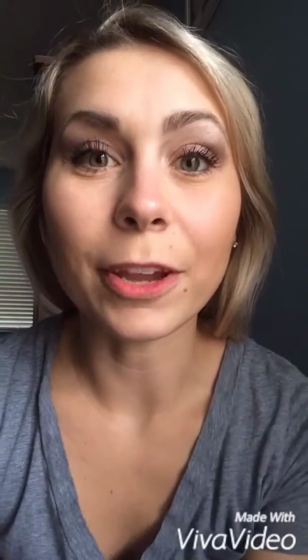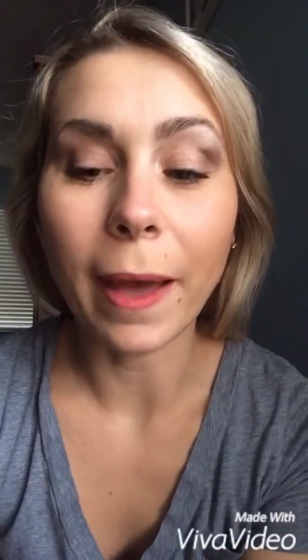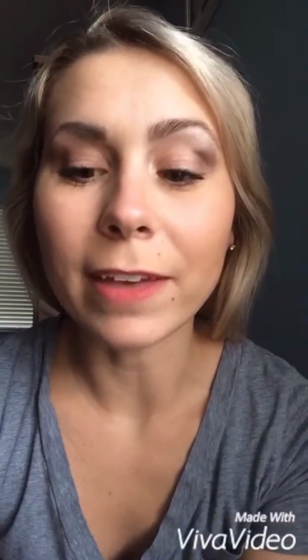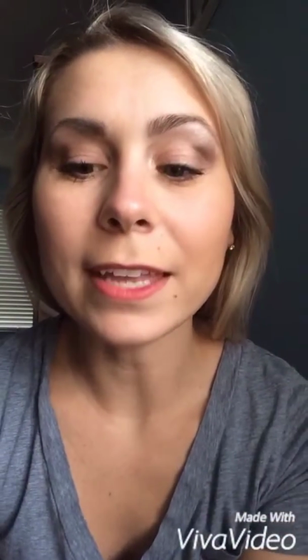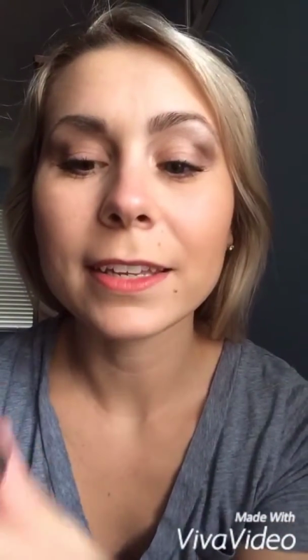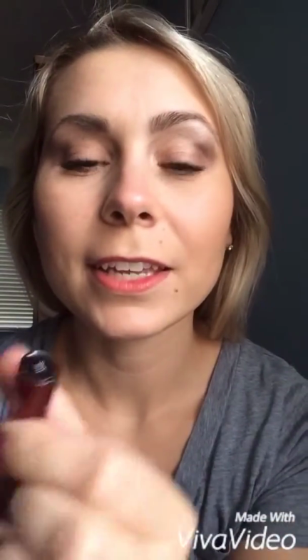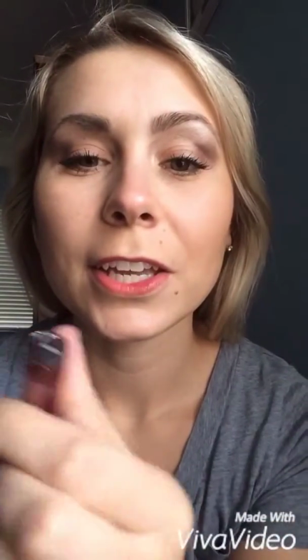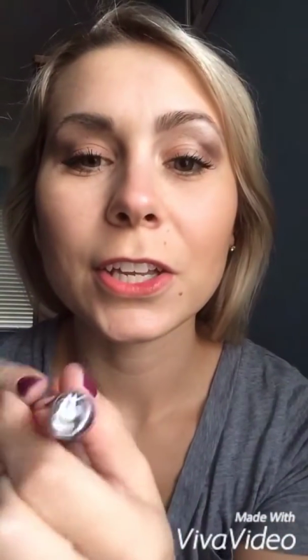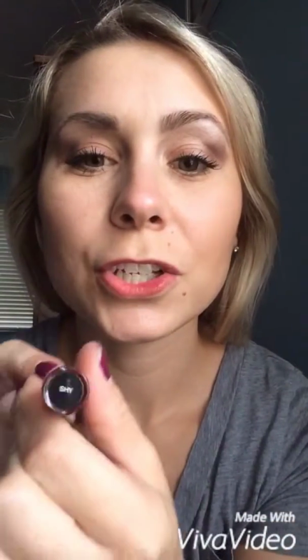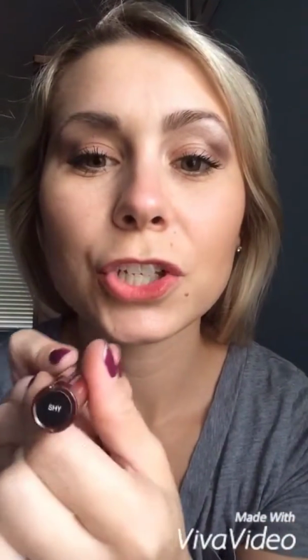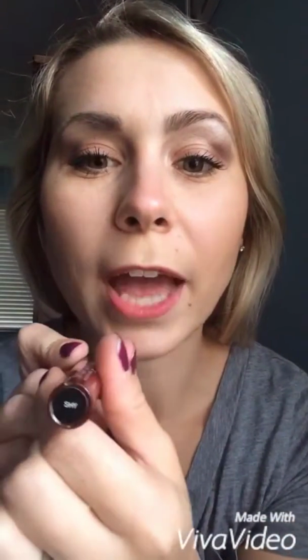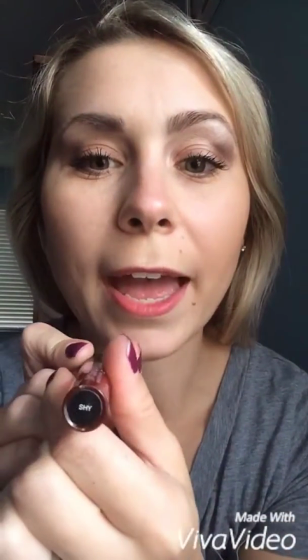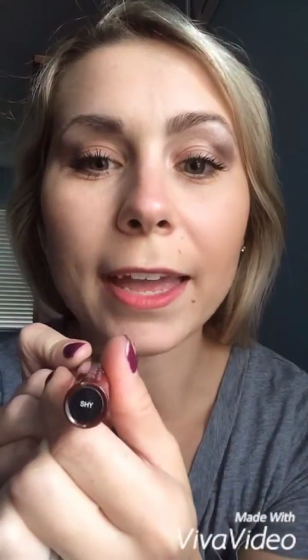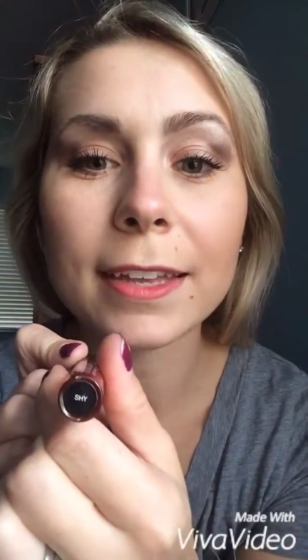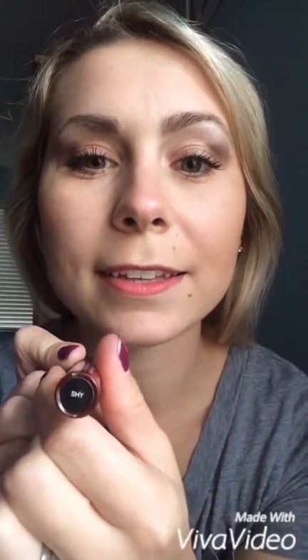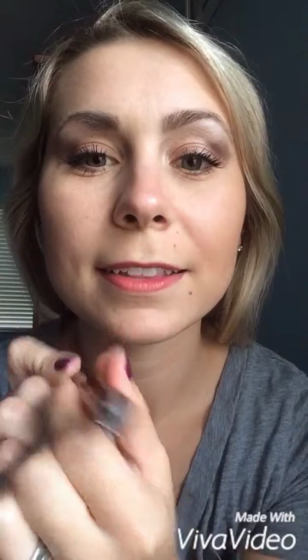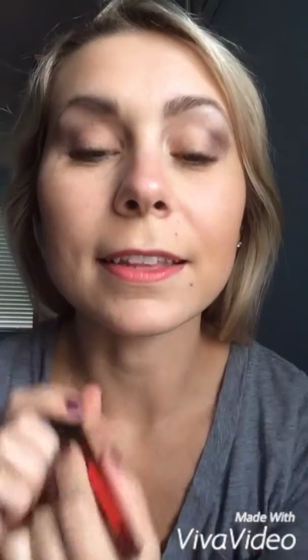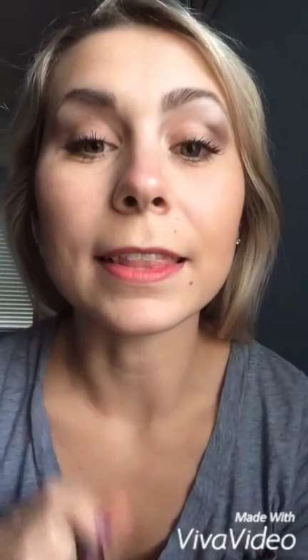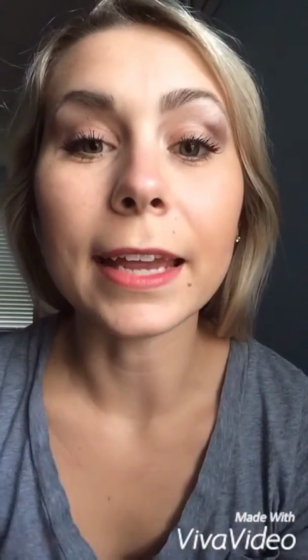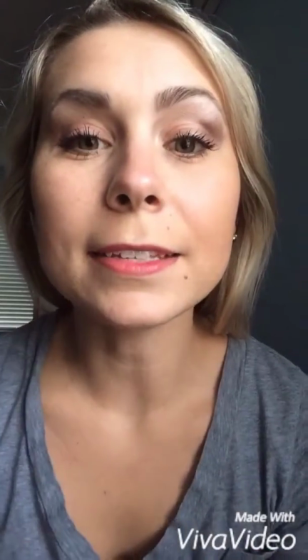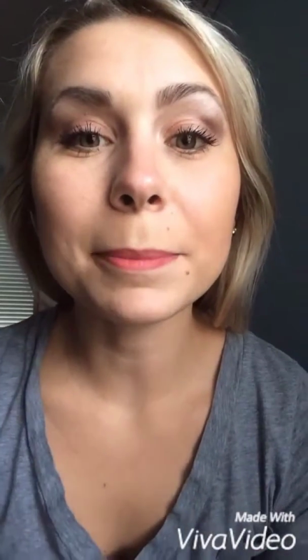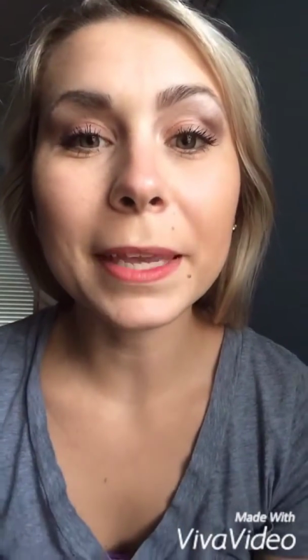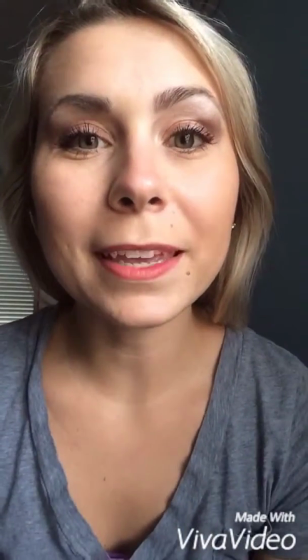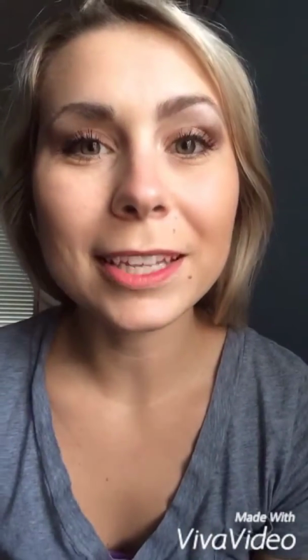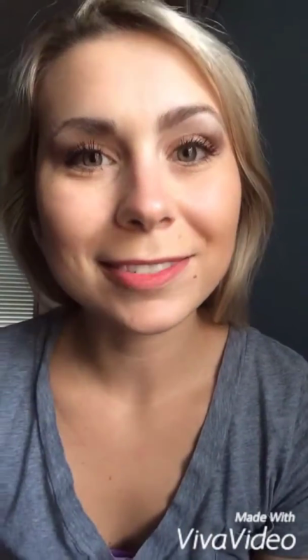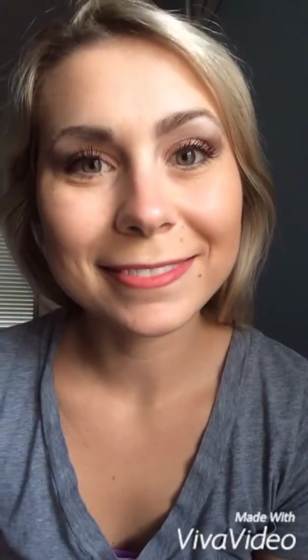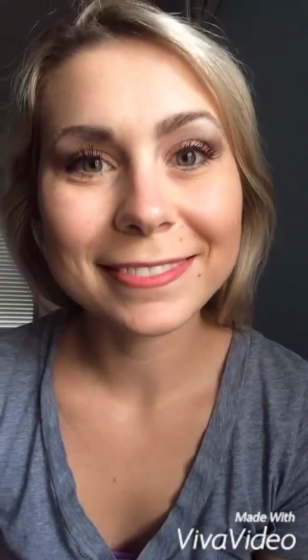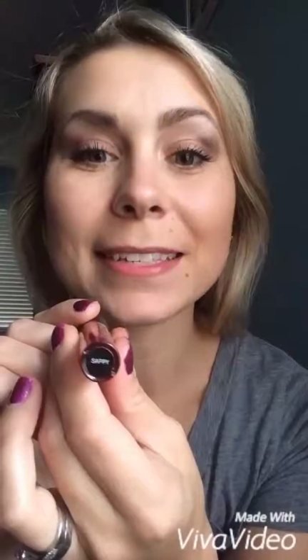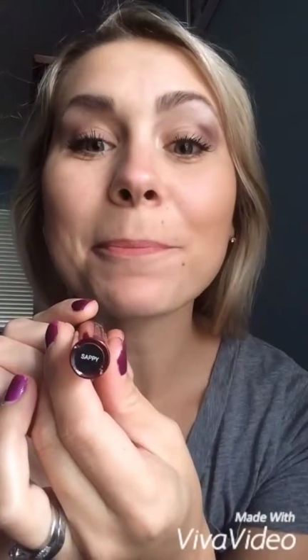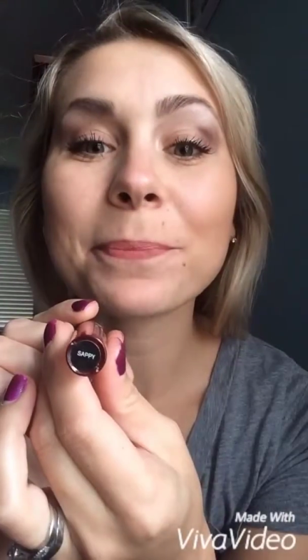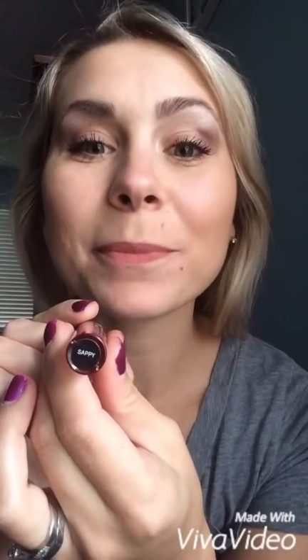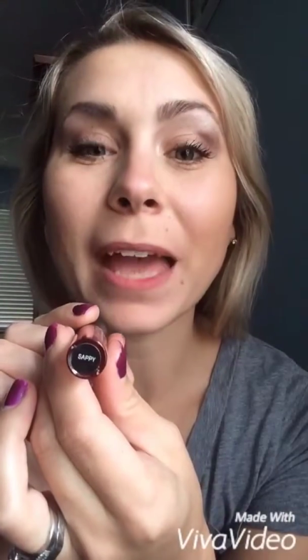There you have it — Shy, the lightest pink.